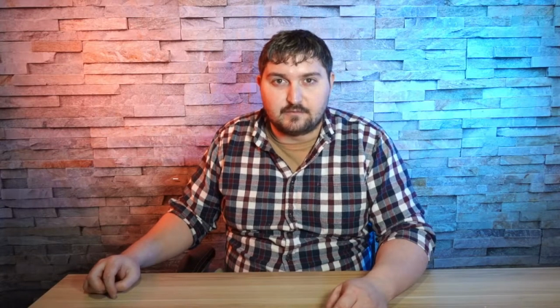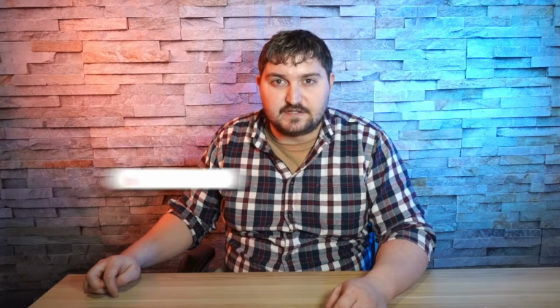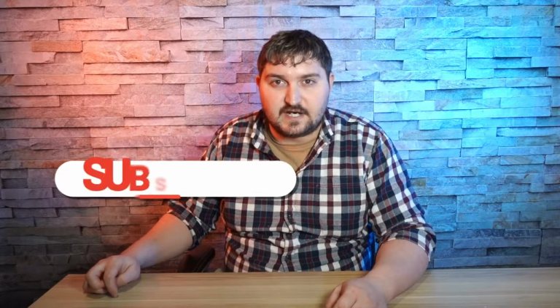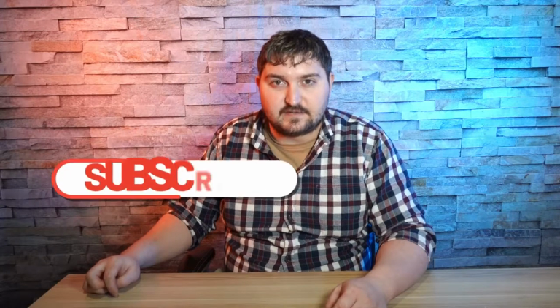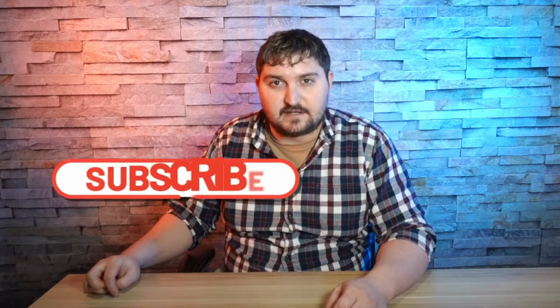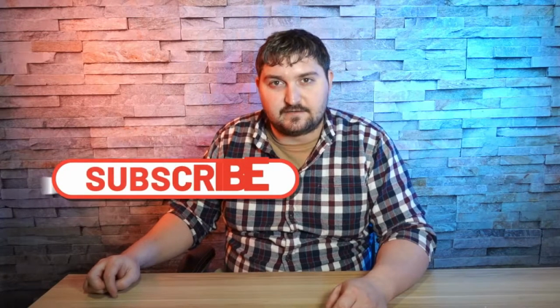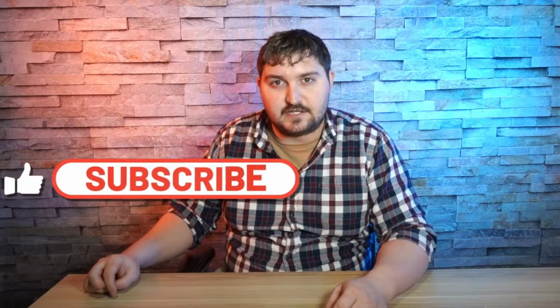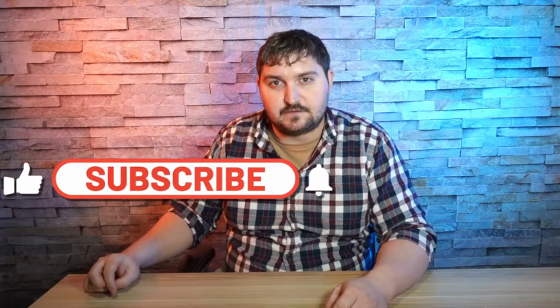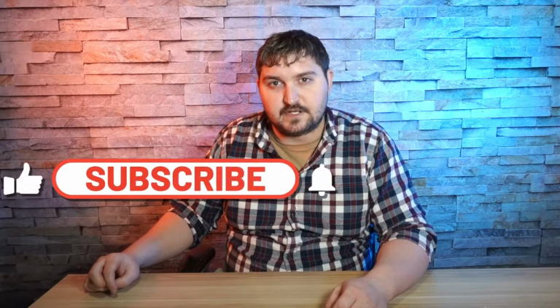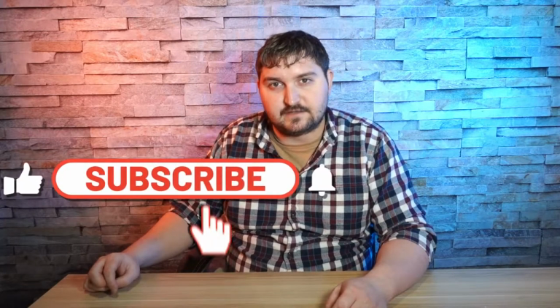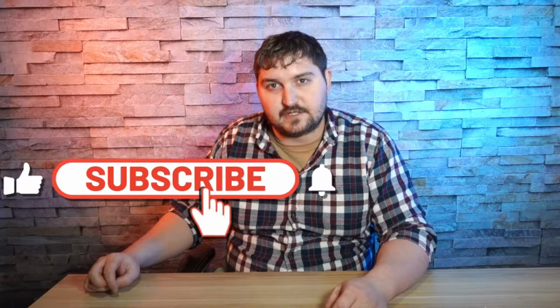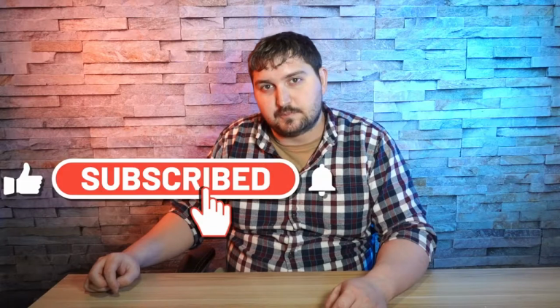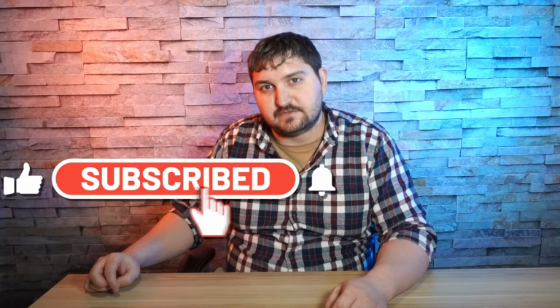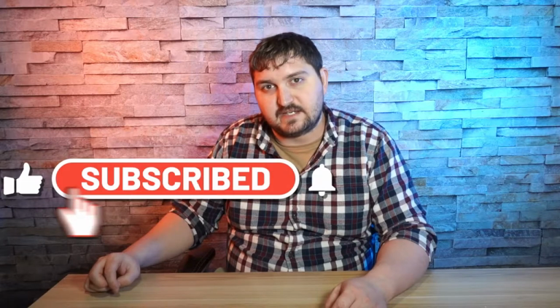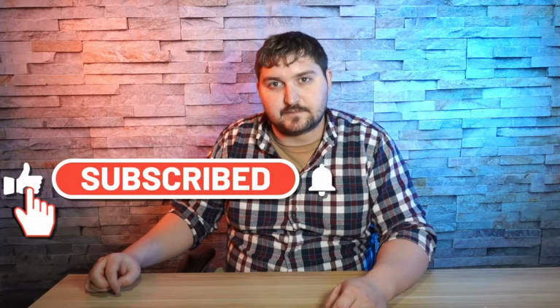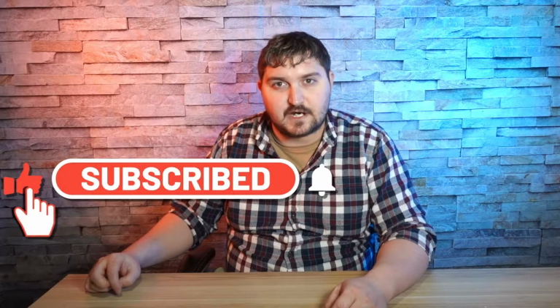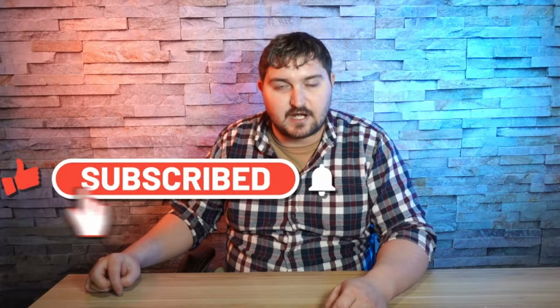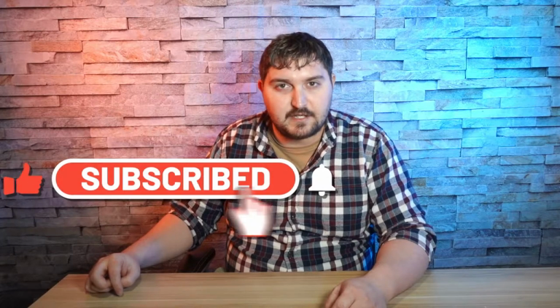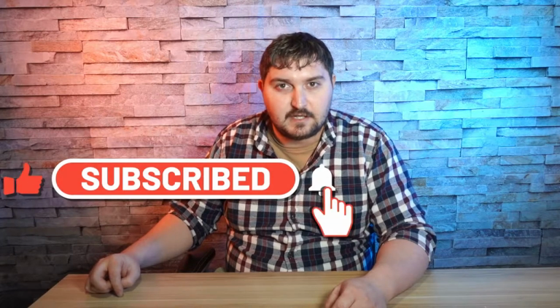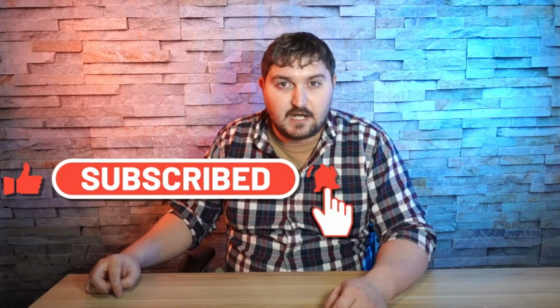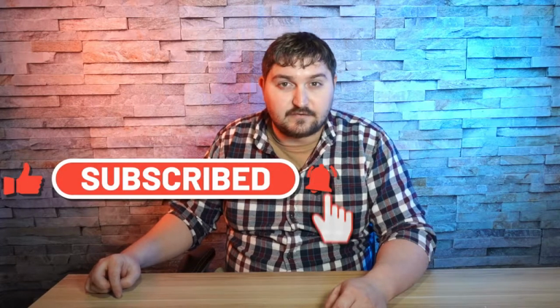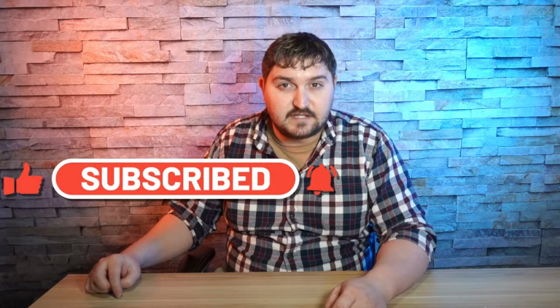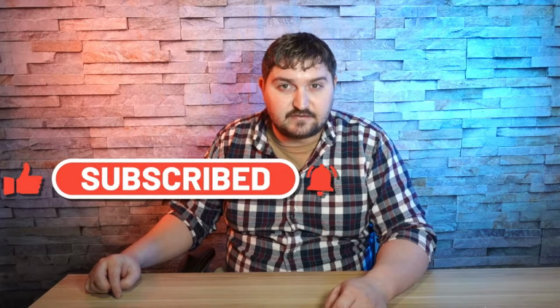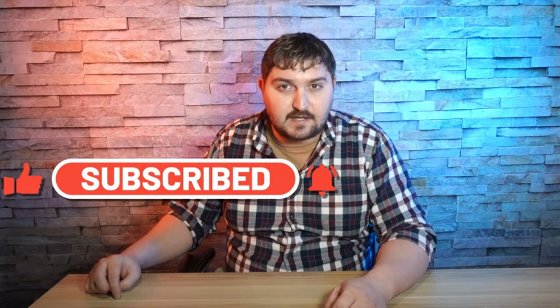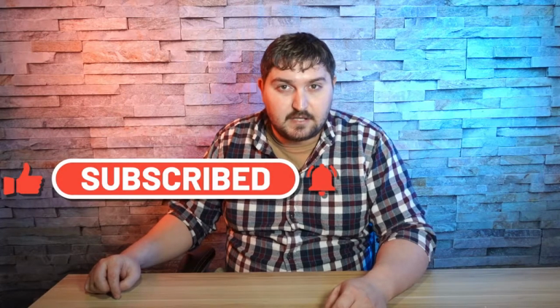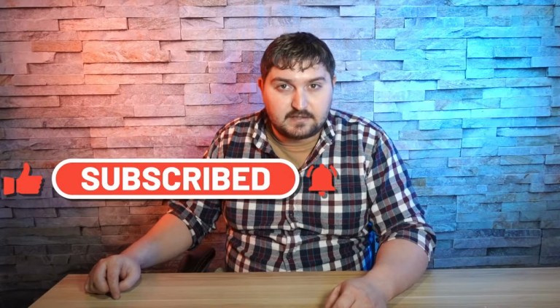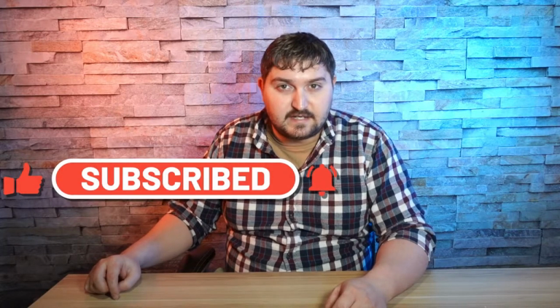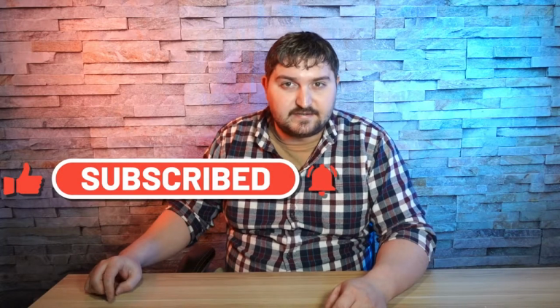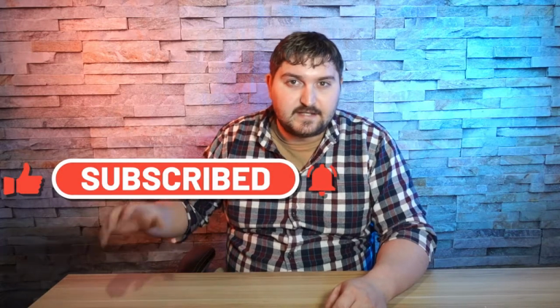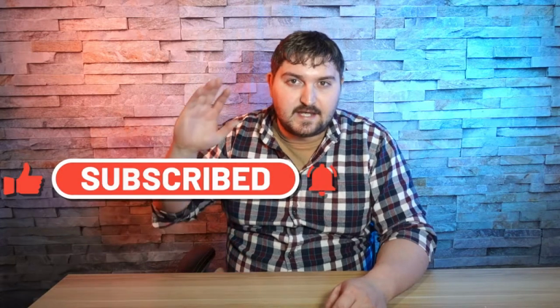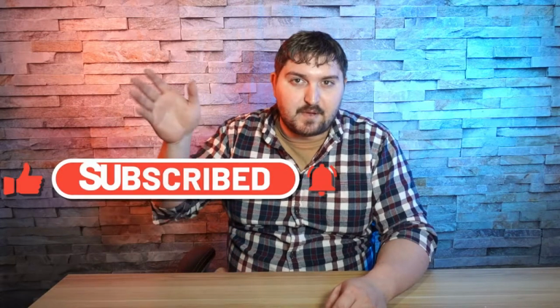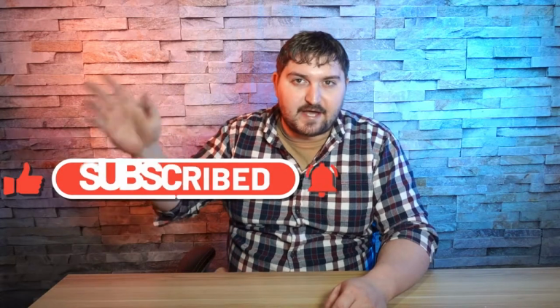I will see you guys in the next video. If you like this video, please like, subscribe, comment. I'll see you next time. Take it easy and bye-bye.